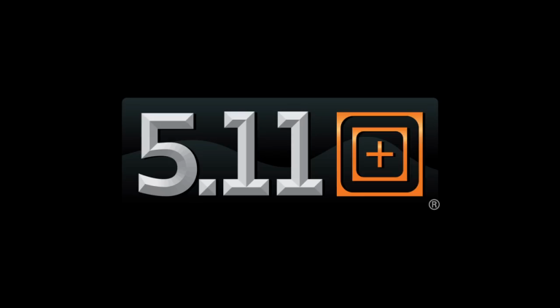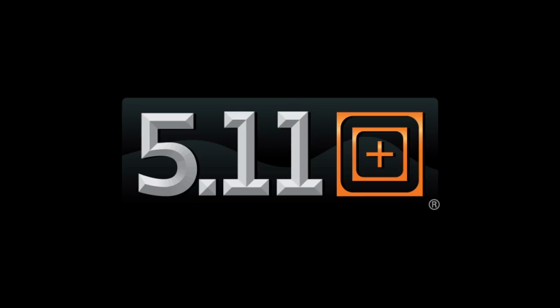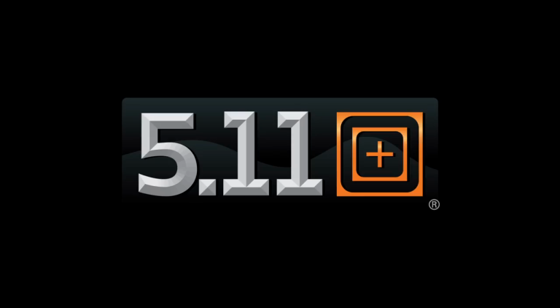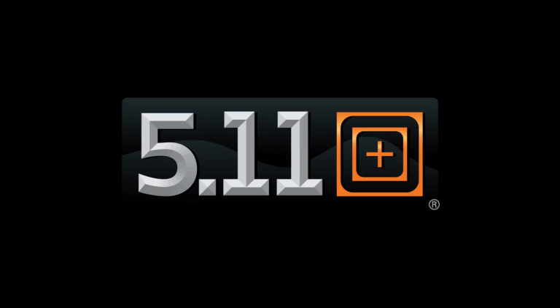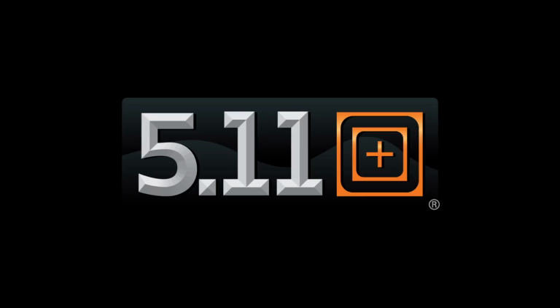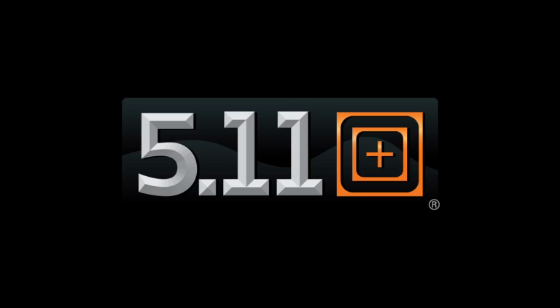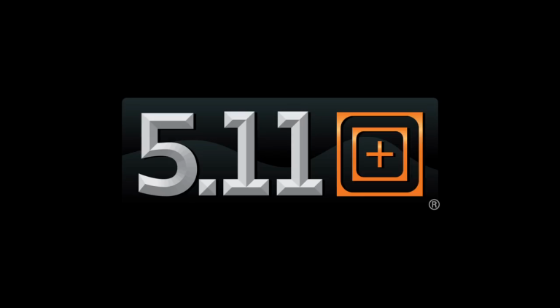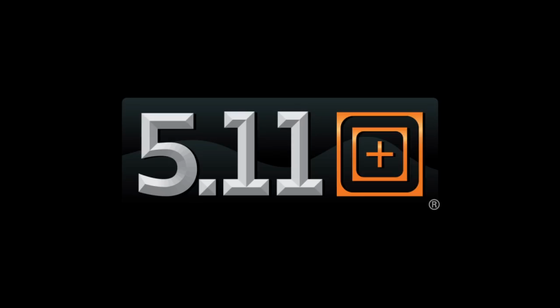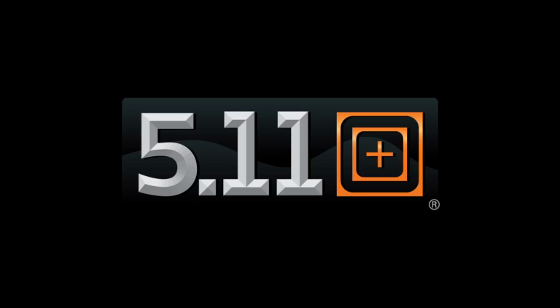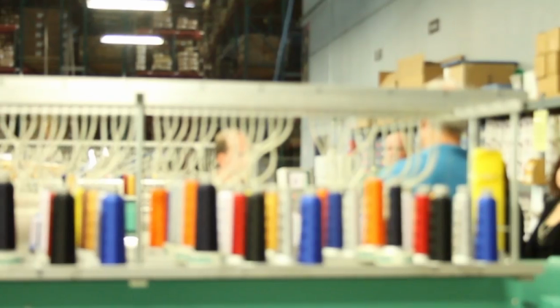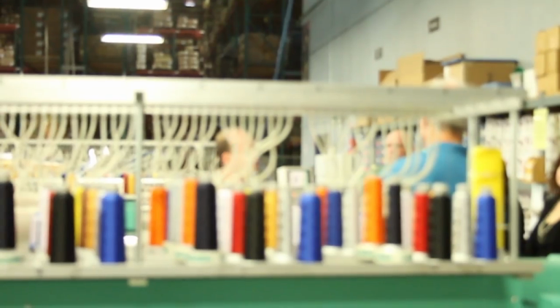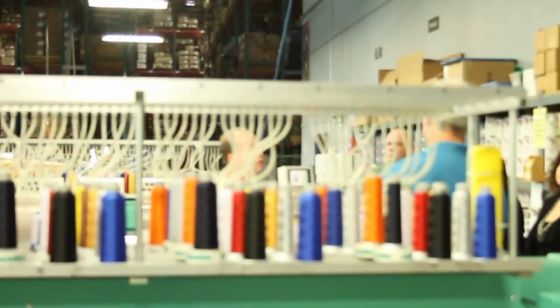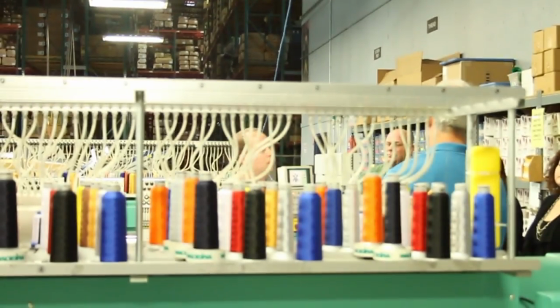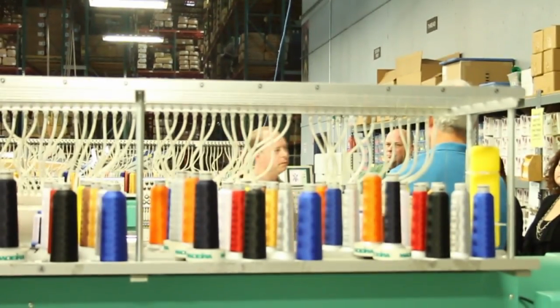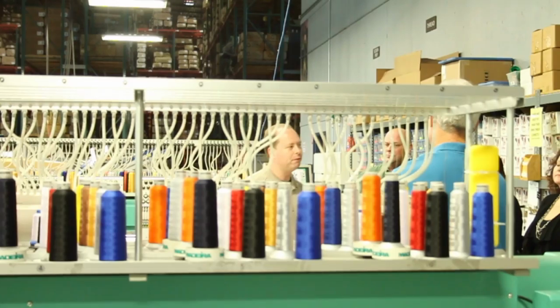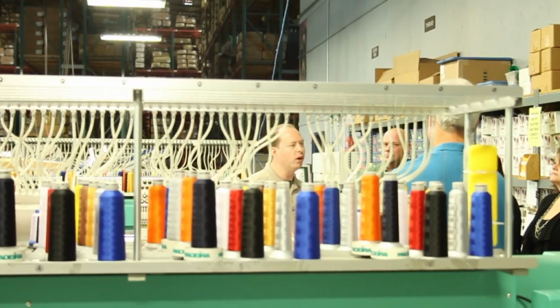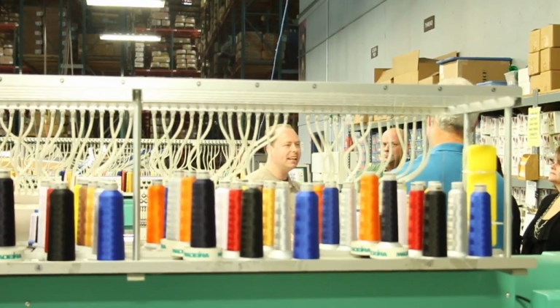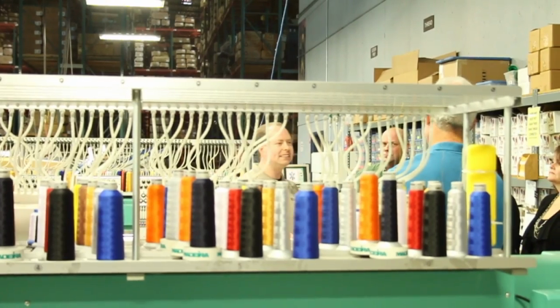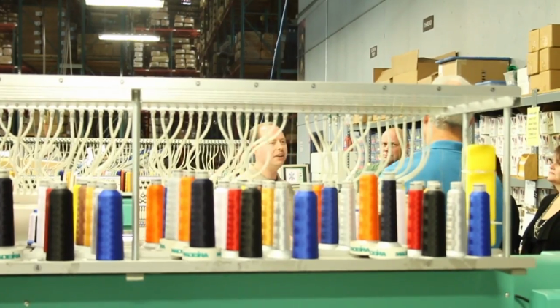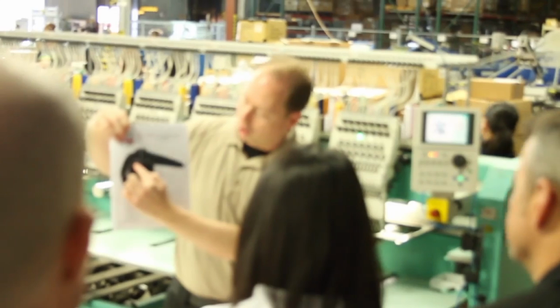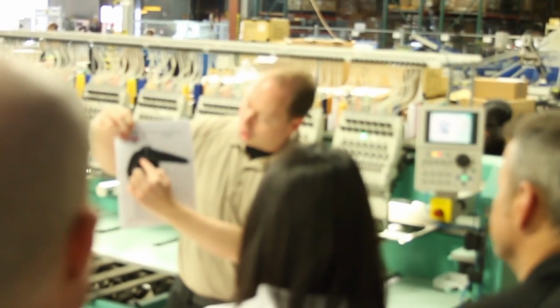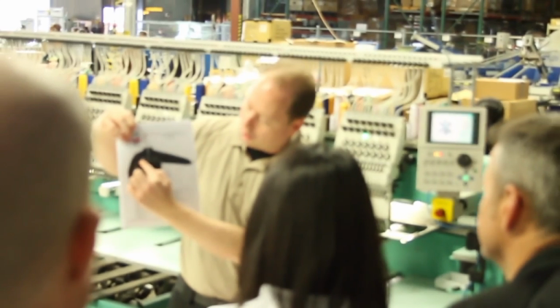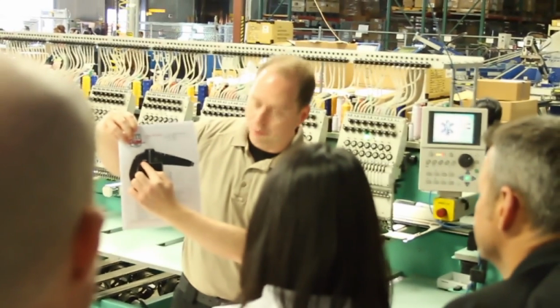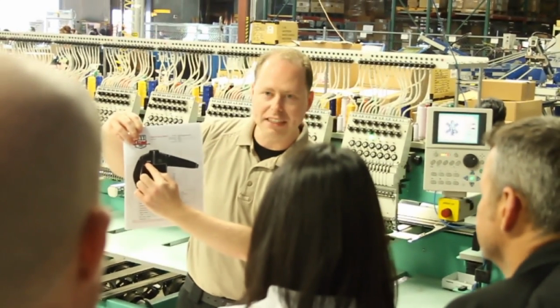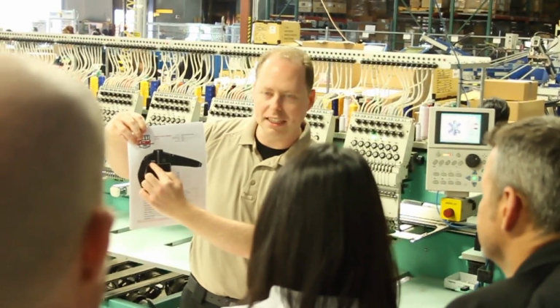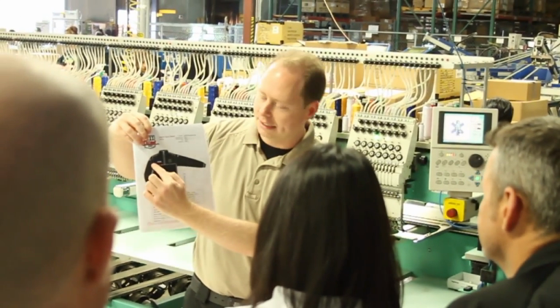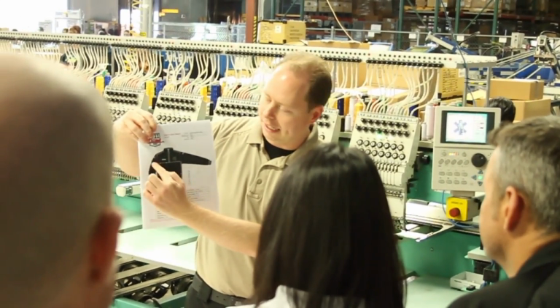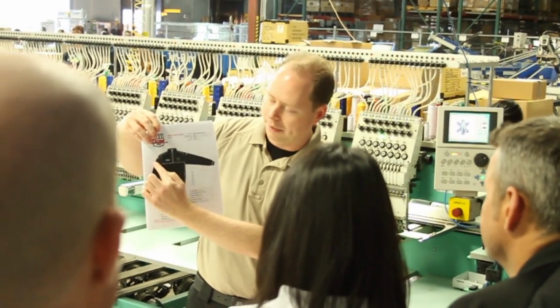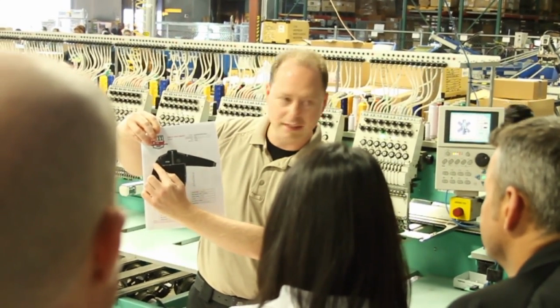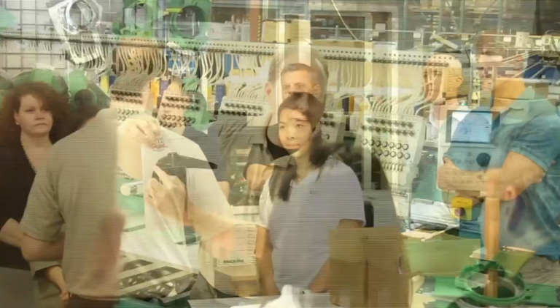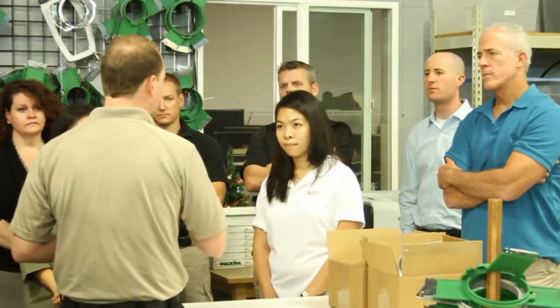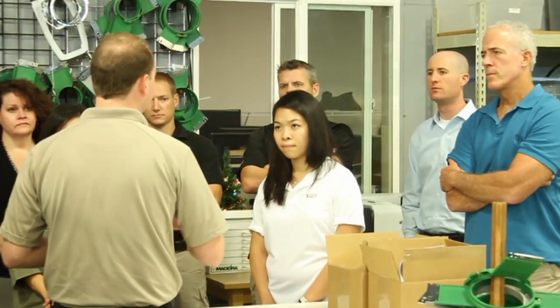We had the chance to visit the 511 Tactical Warehouse in Modesto, California to find out what happens behind the scenes.